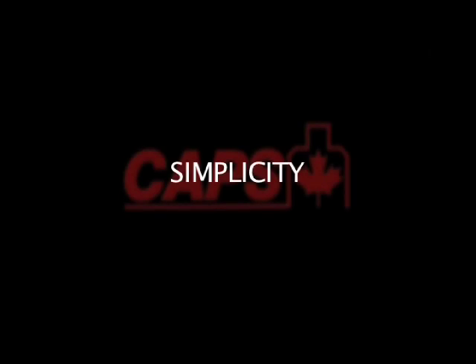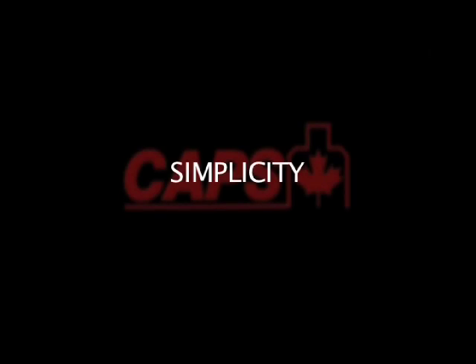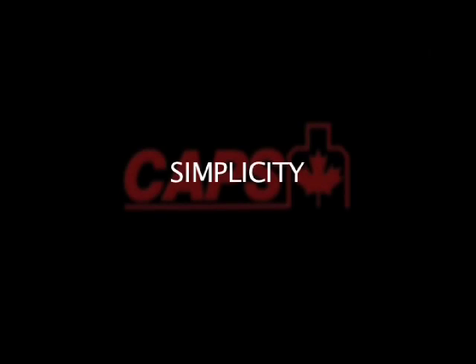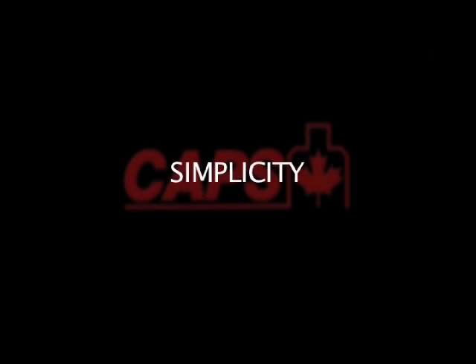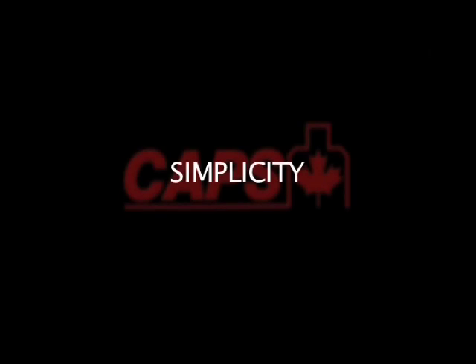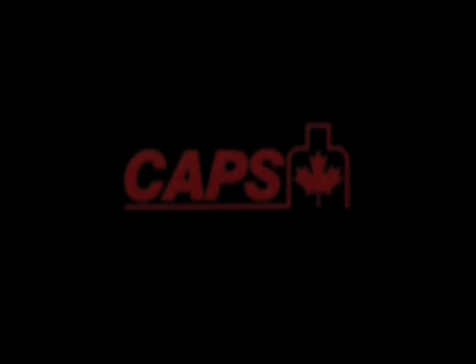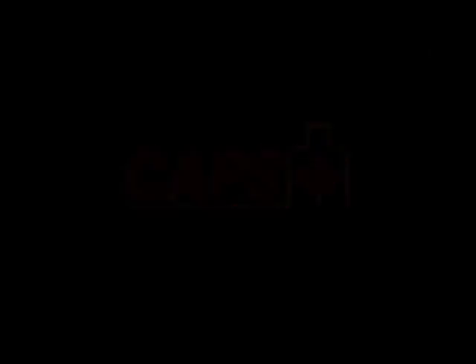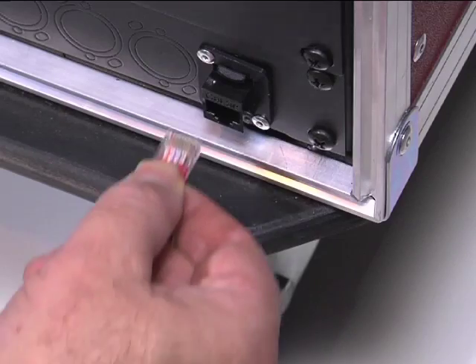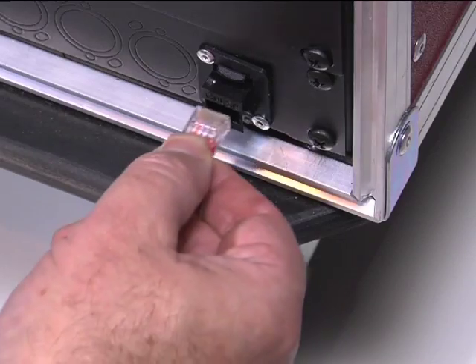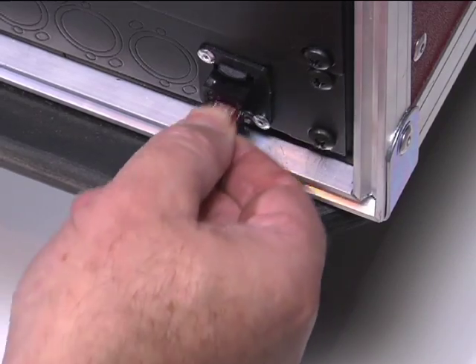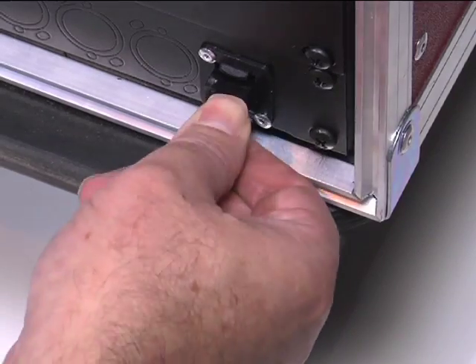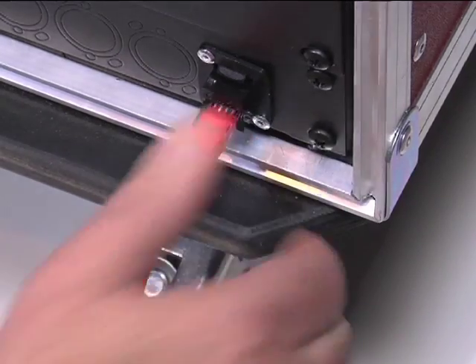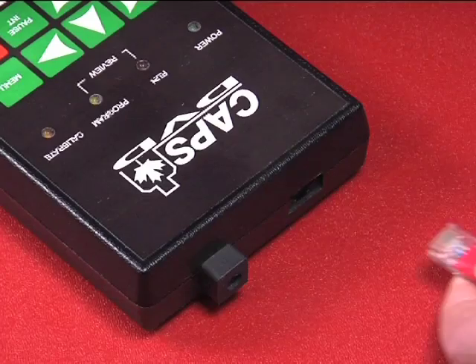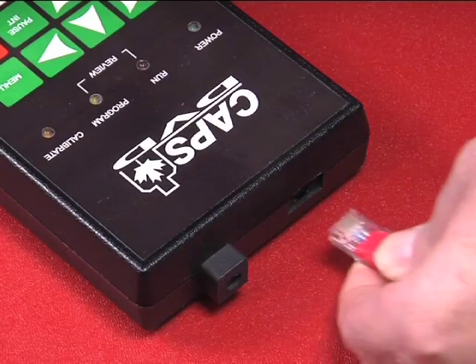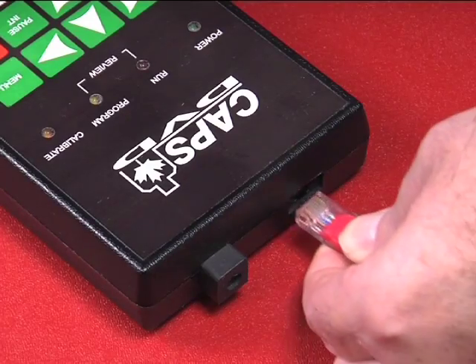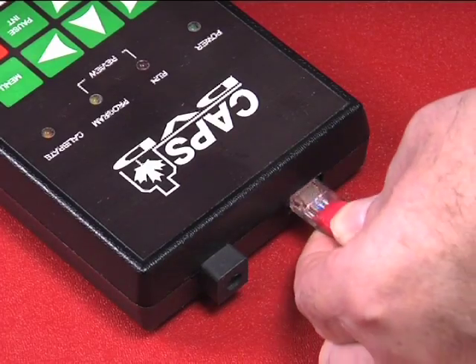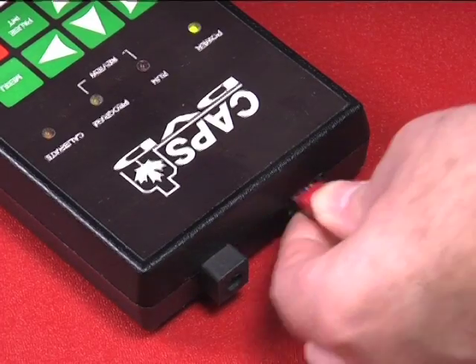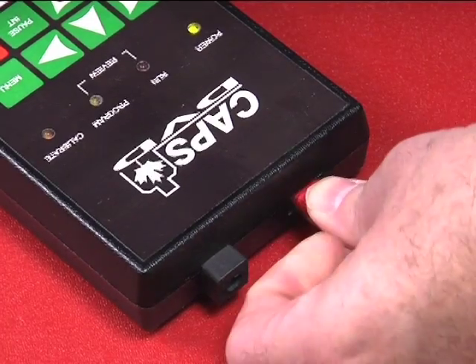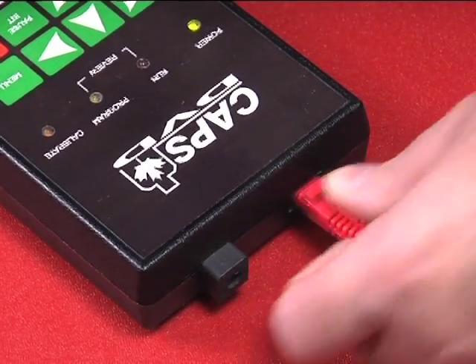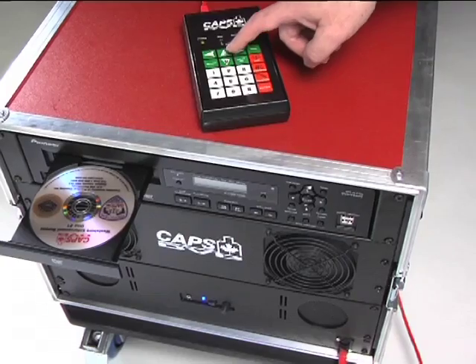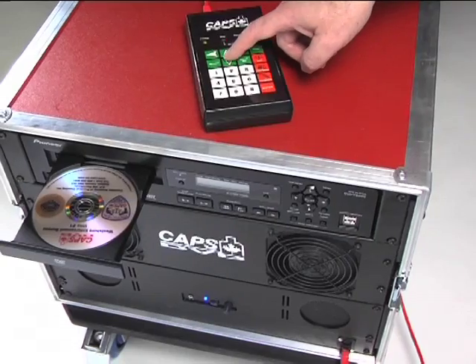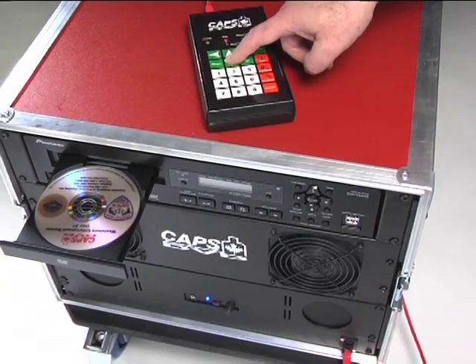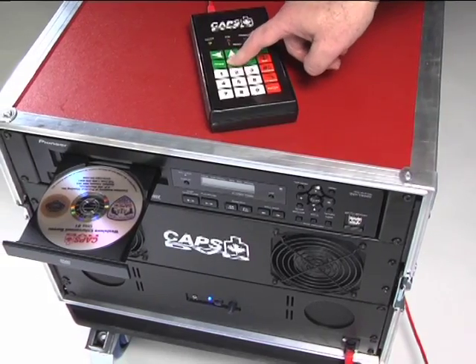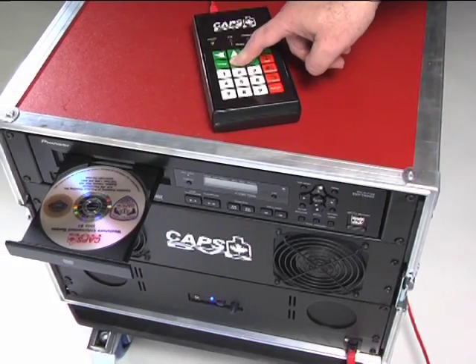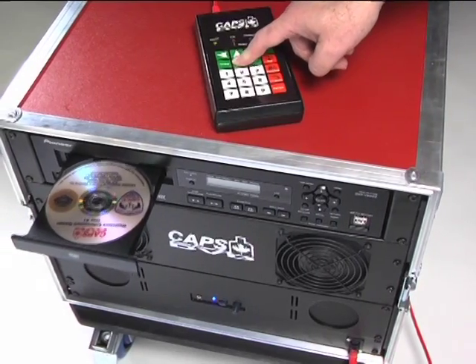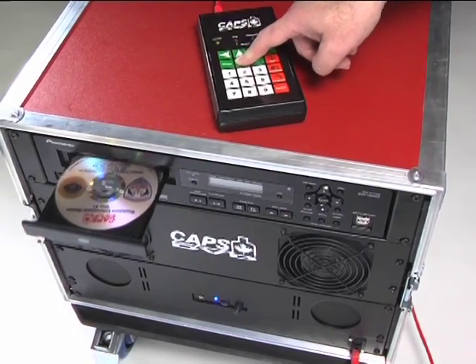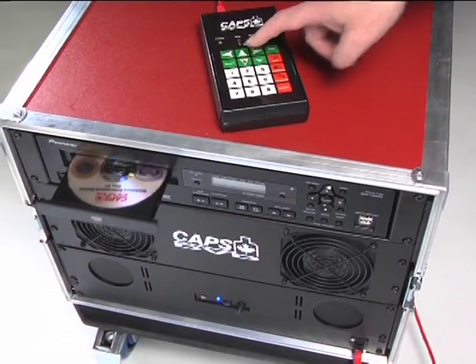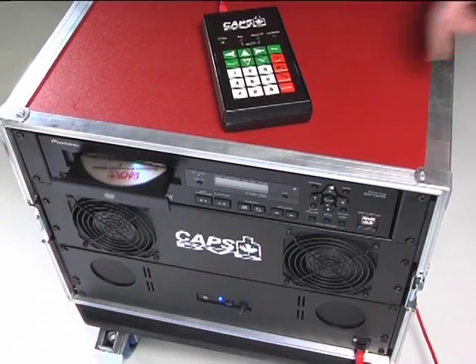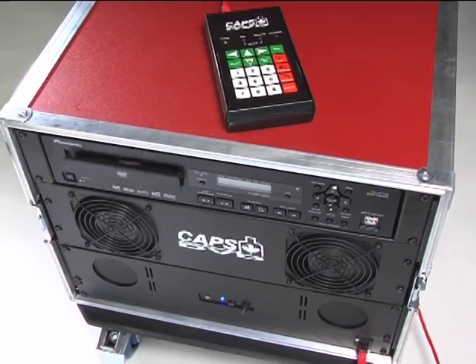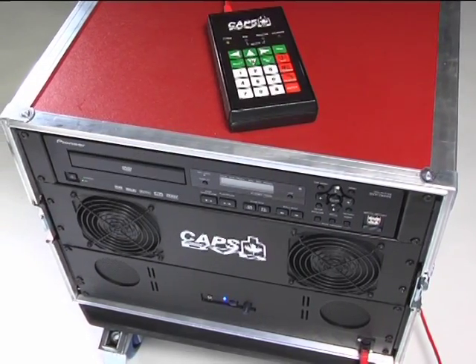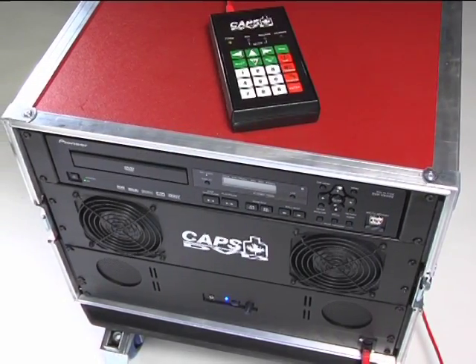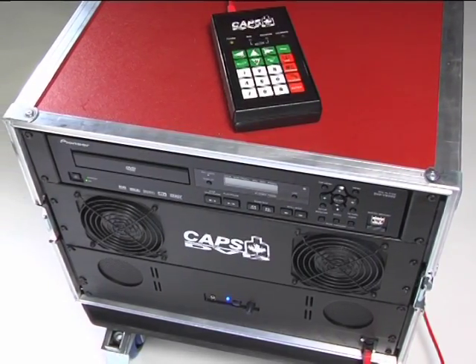Simplicity. With only two cables to connect and one simple keypad to control the system, no instructor training is required.